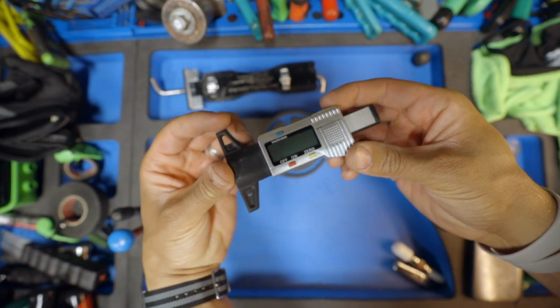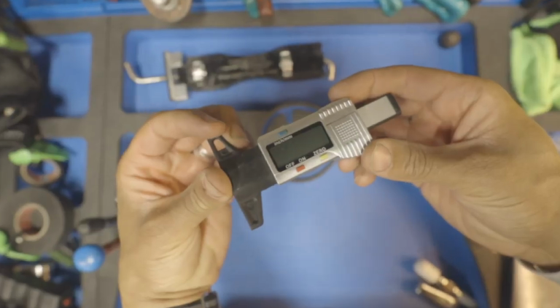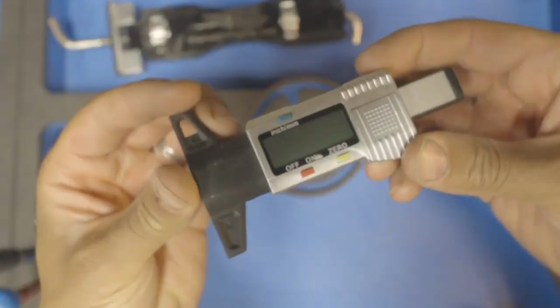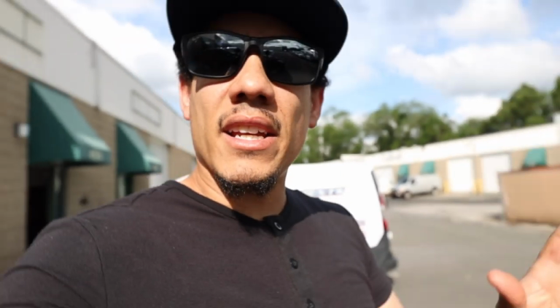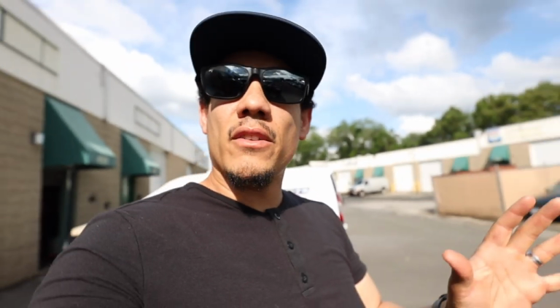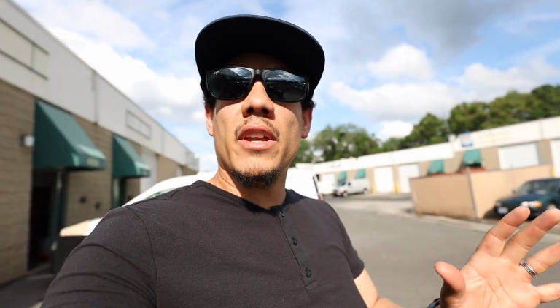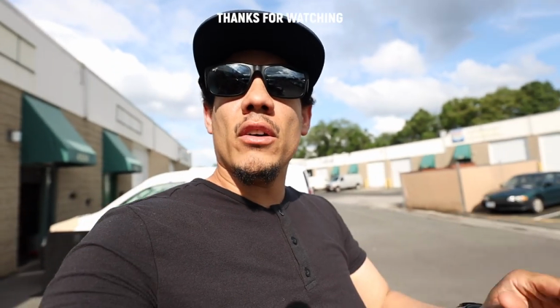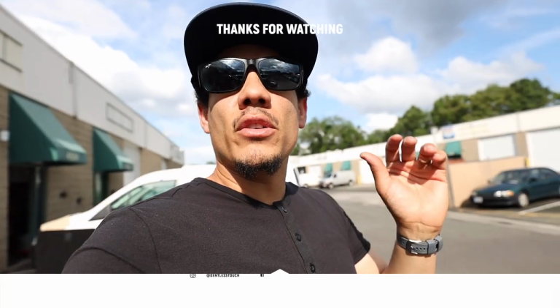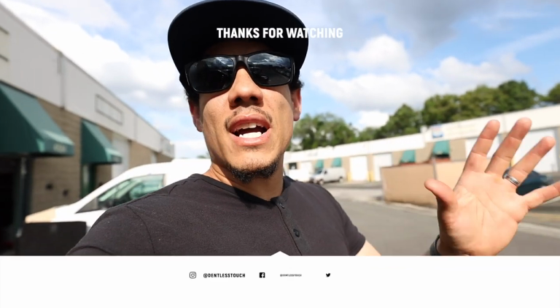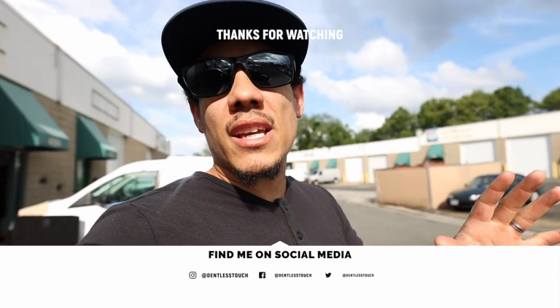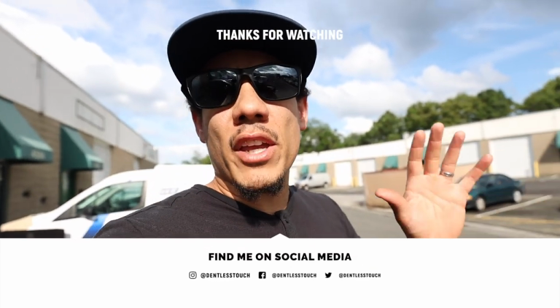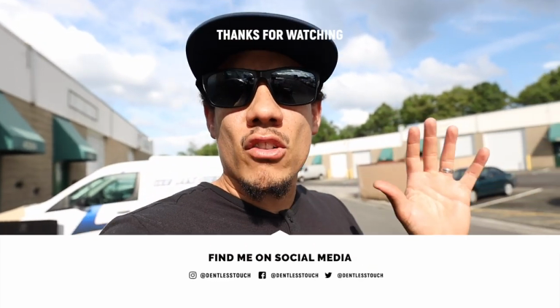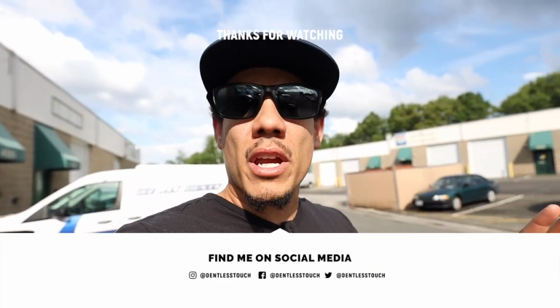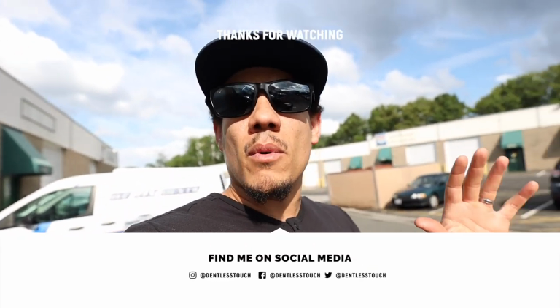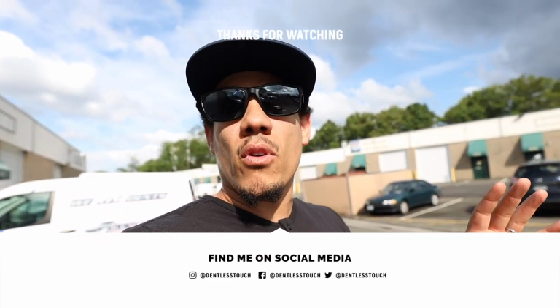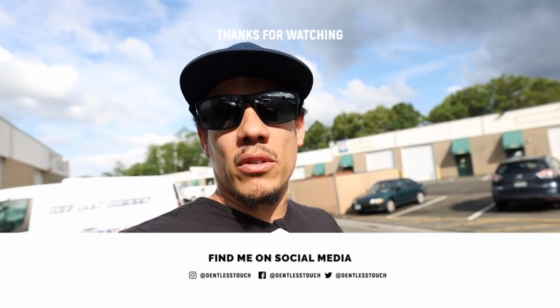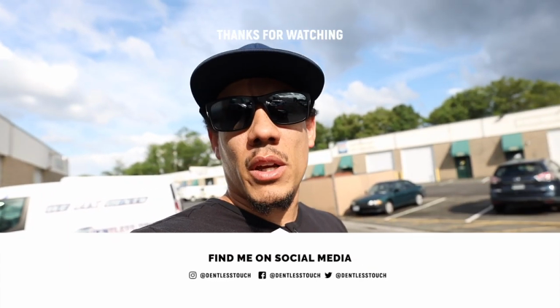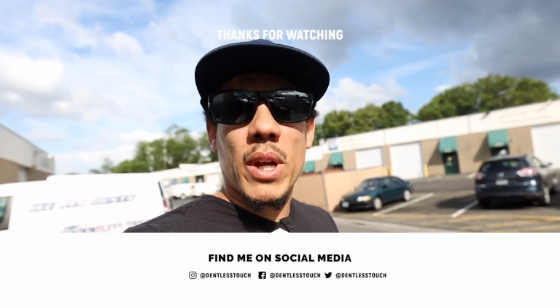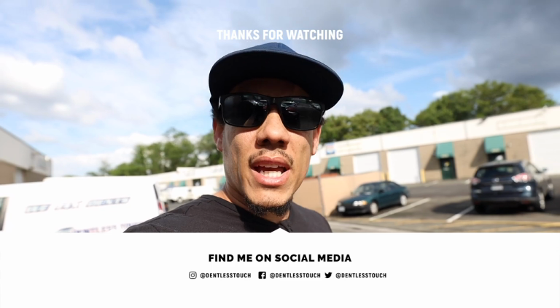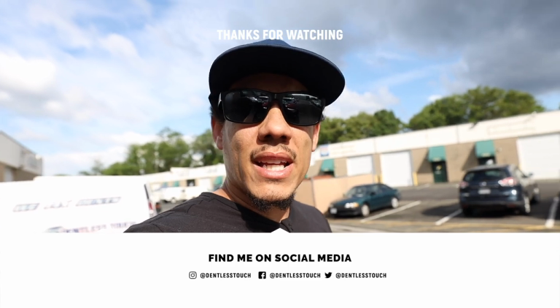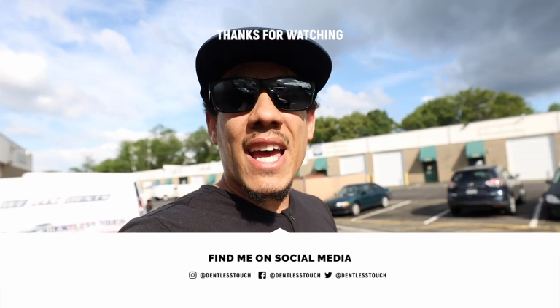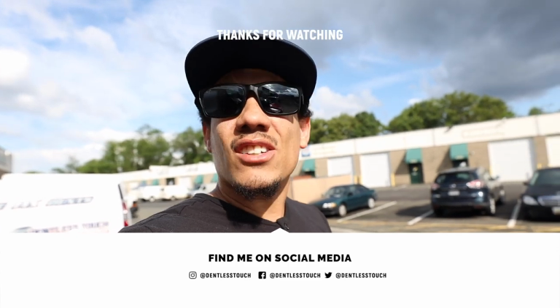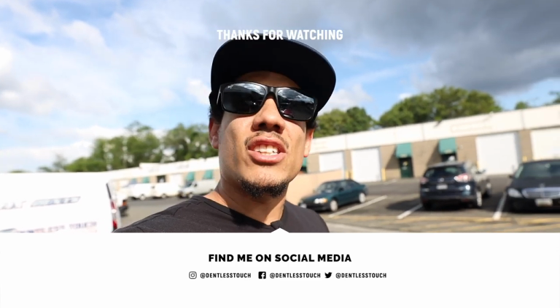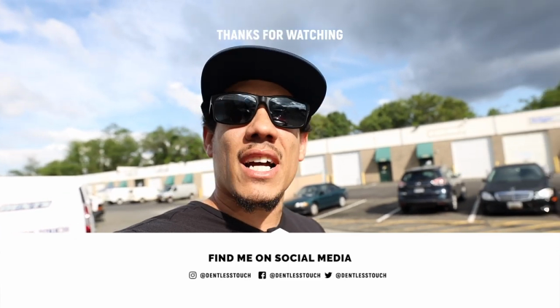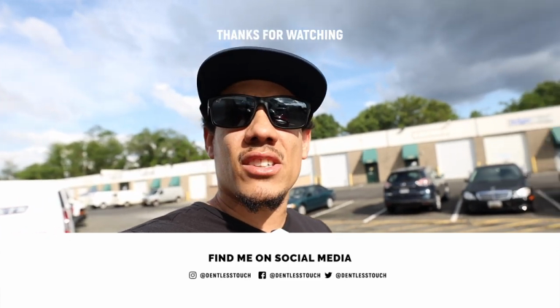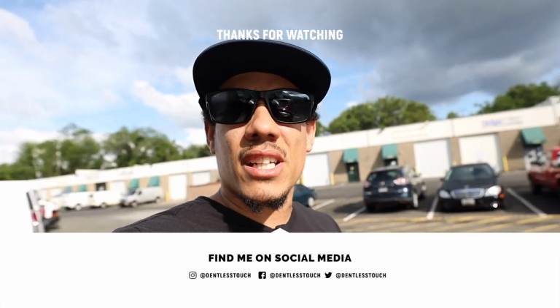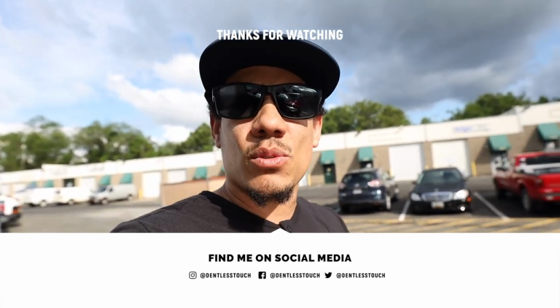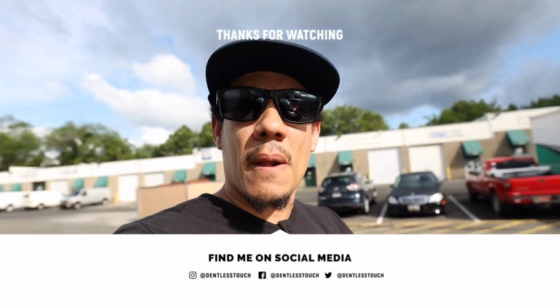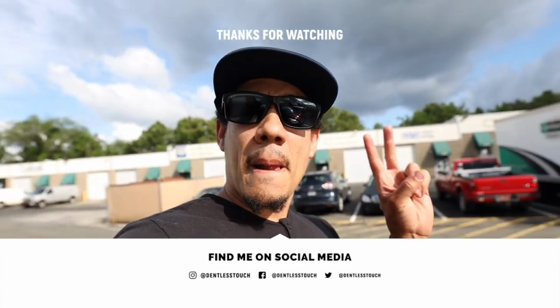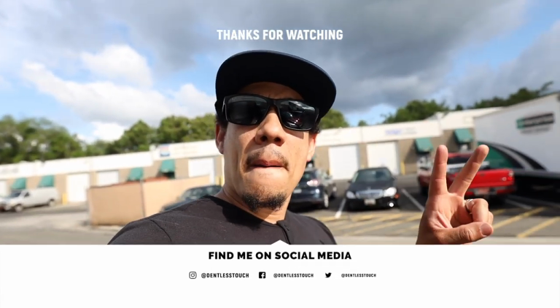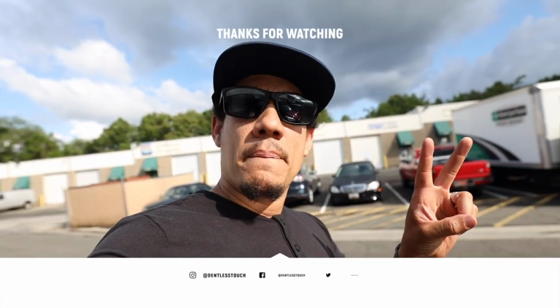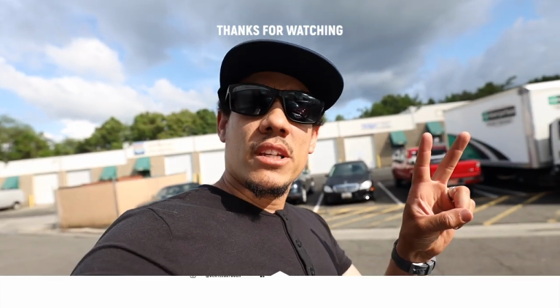That's the end of the video. You guys have a great Memorial Day weekend and I'll see you on the next one. Peace.